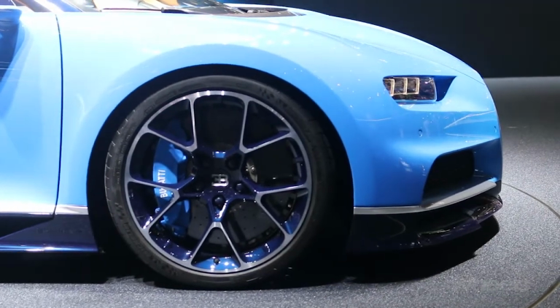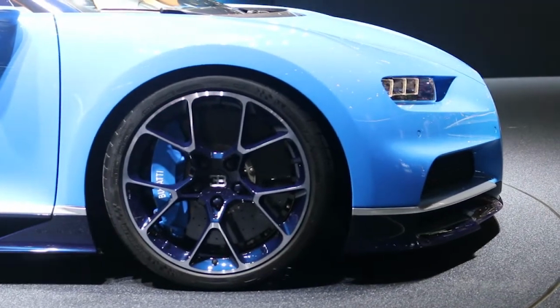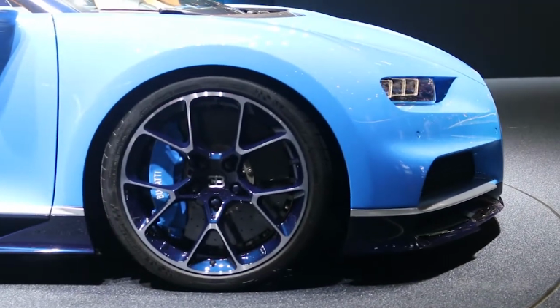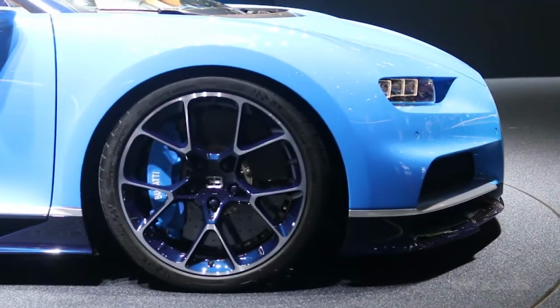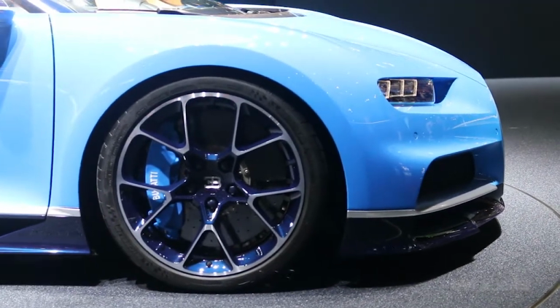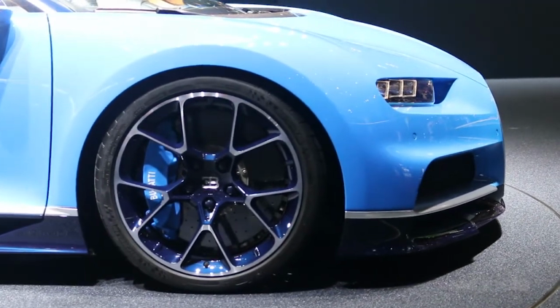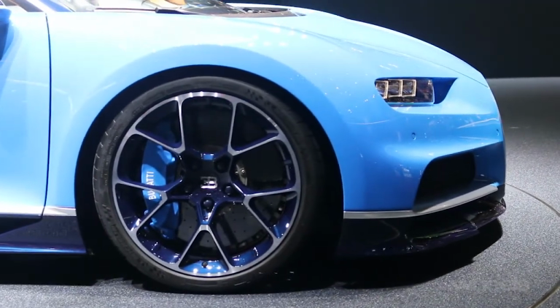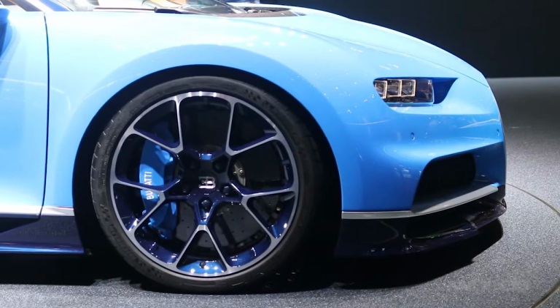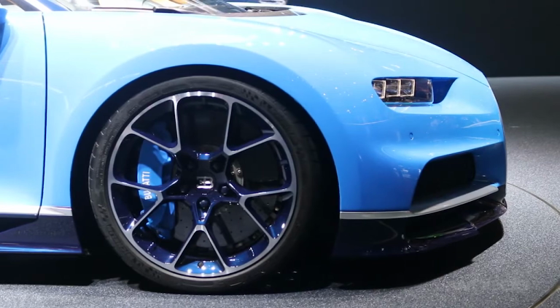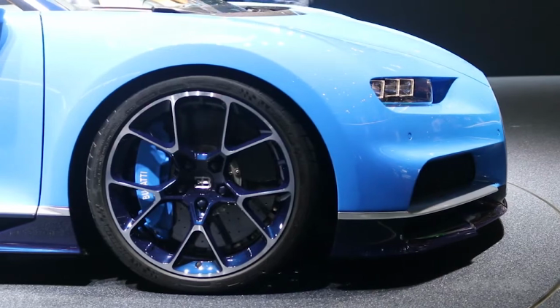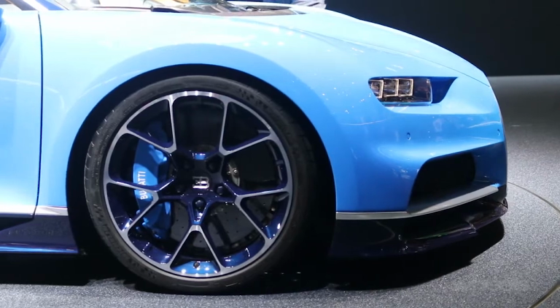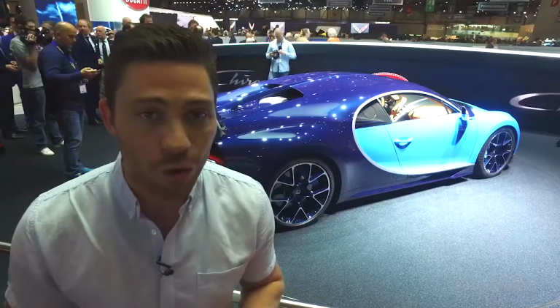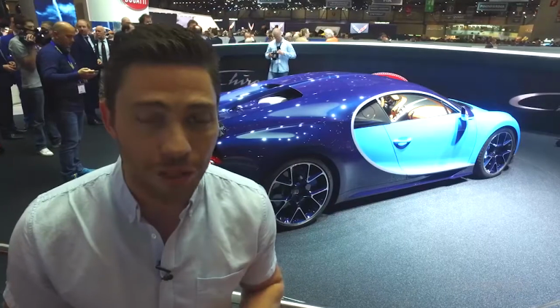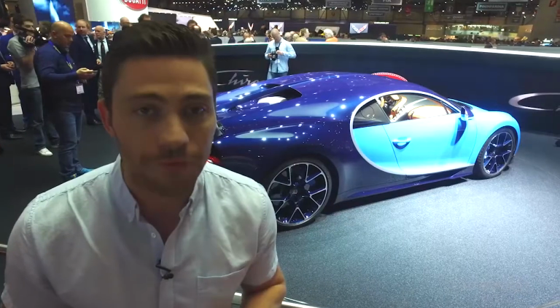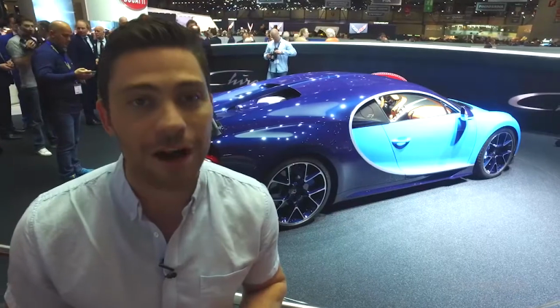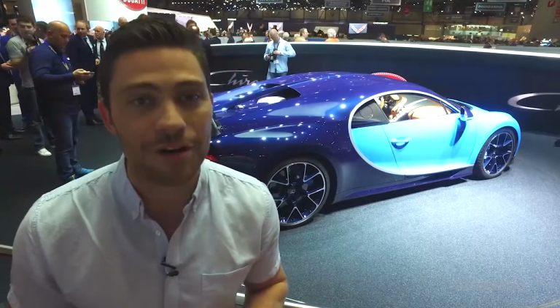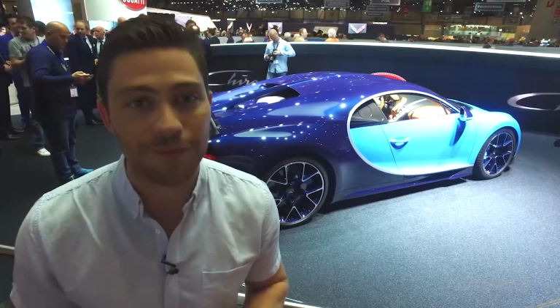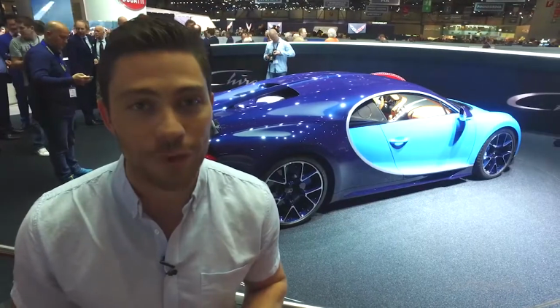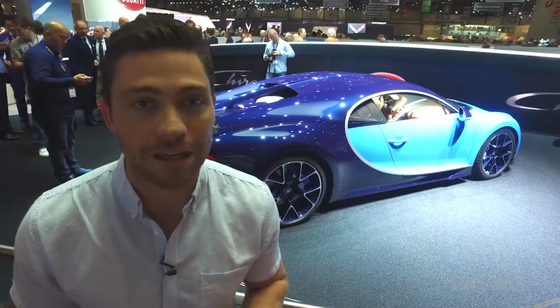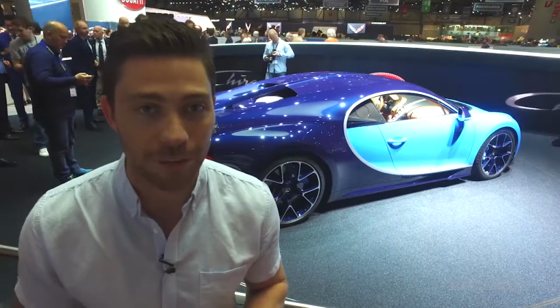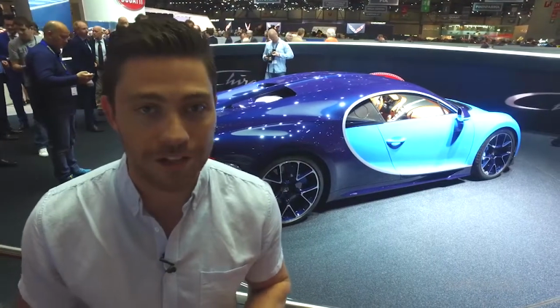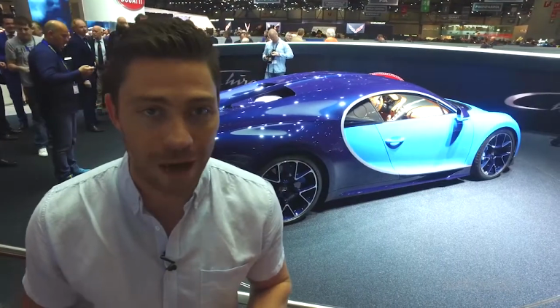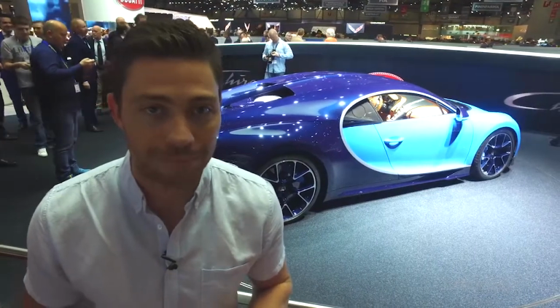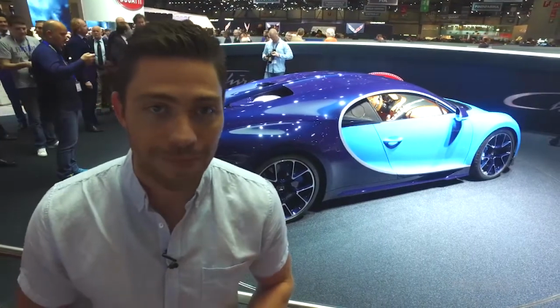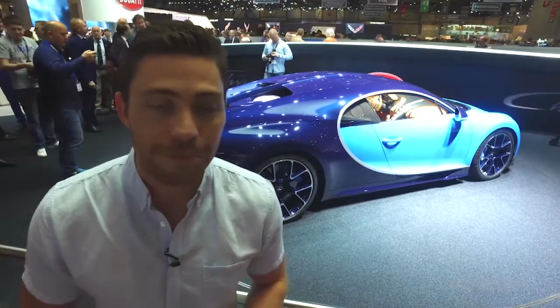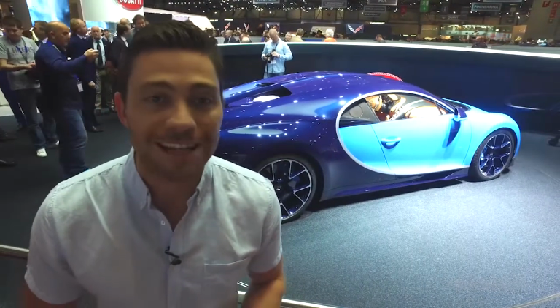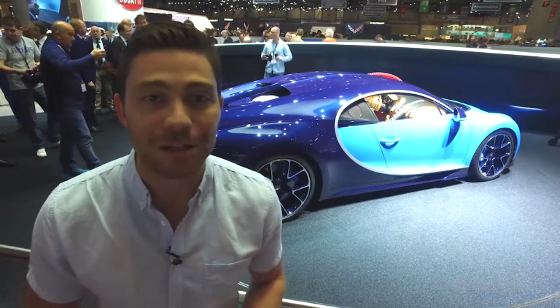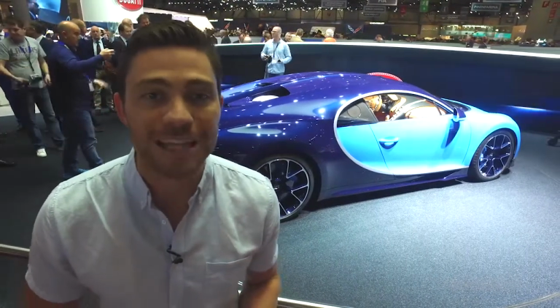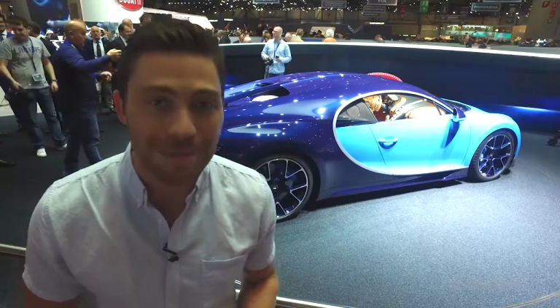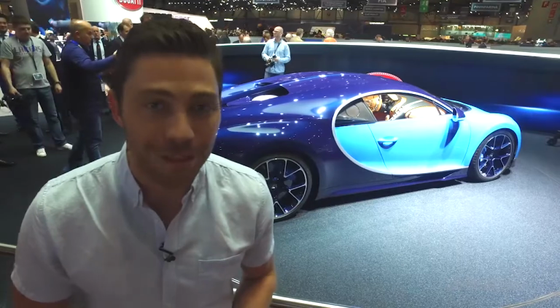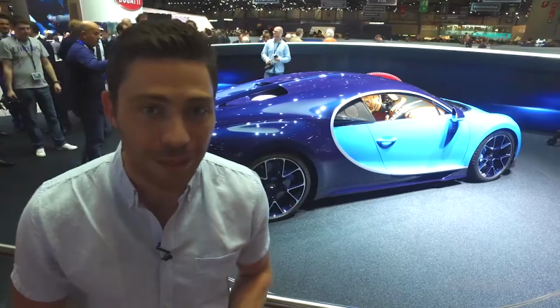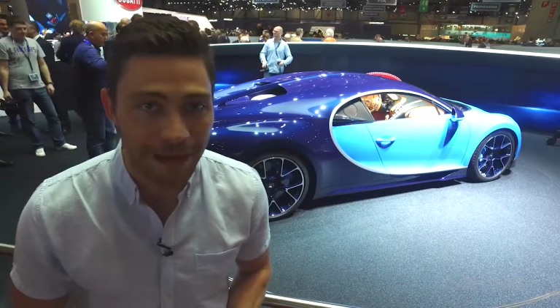The 420km/h top speed is limited for now, but Bugatti has already said its B-Max will be north of 440km/h. Plus, it looks absolutely mega.